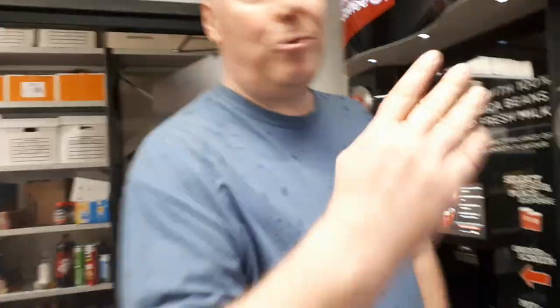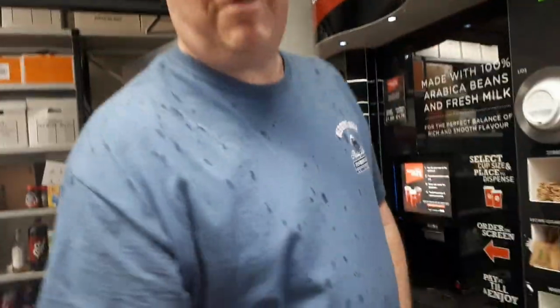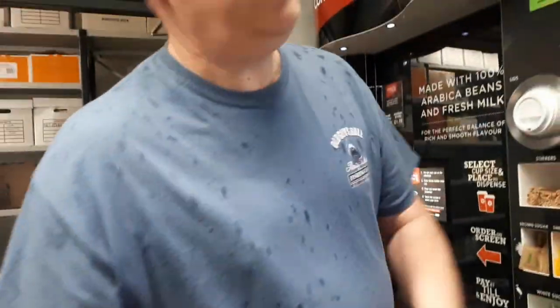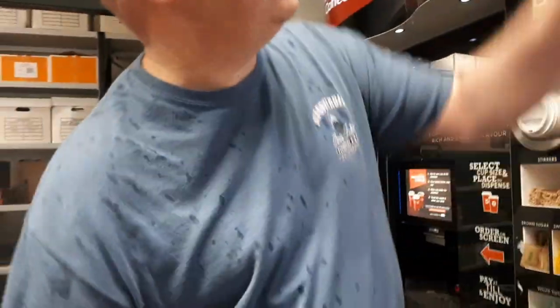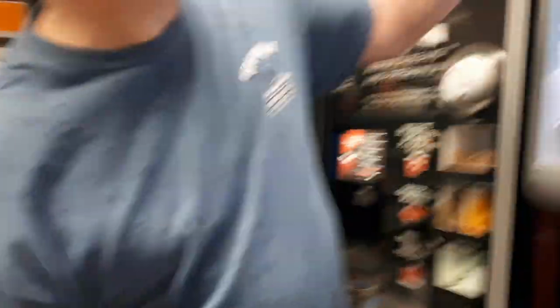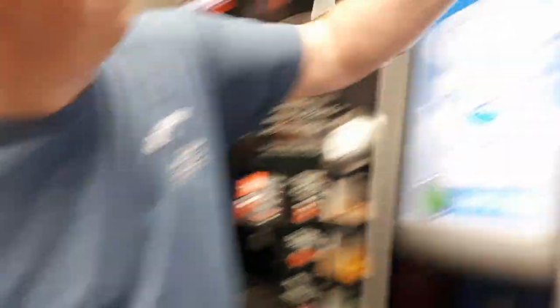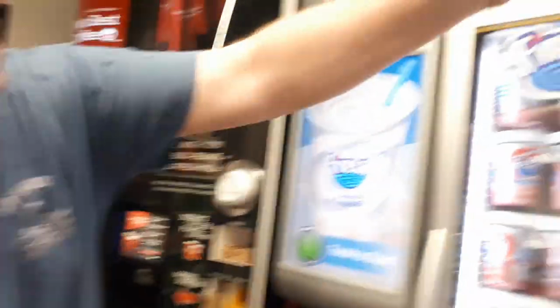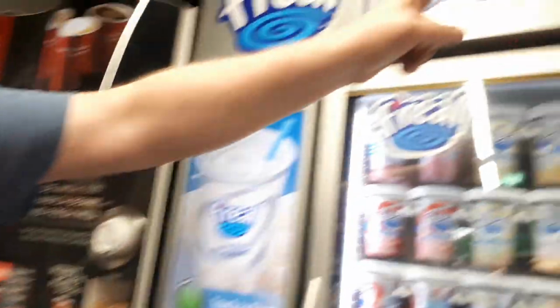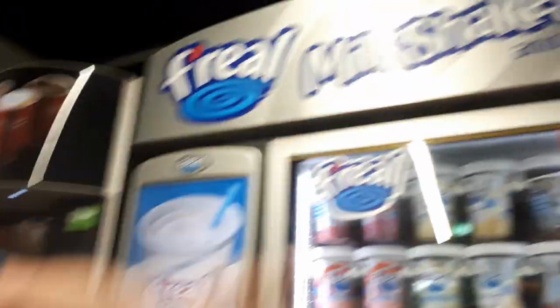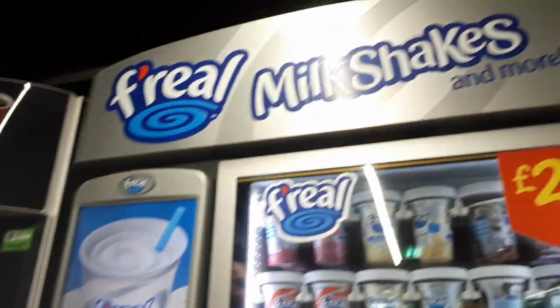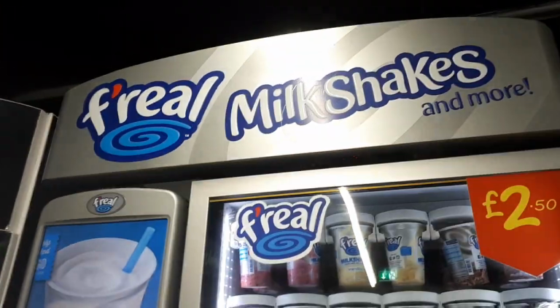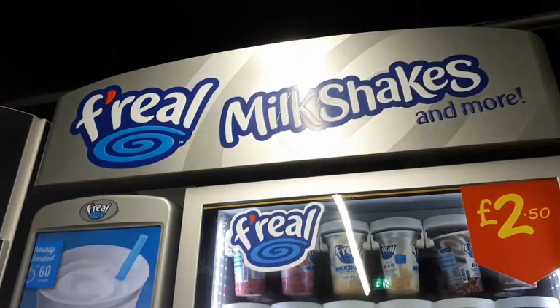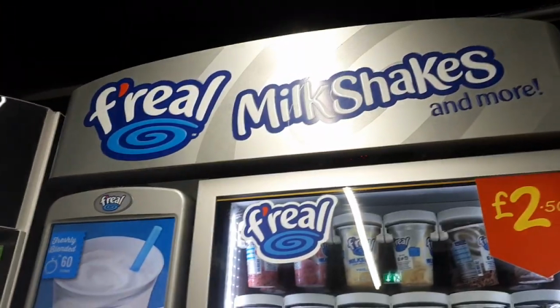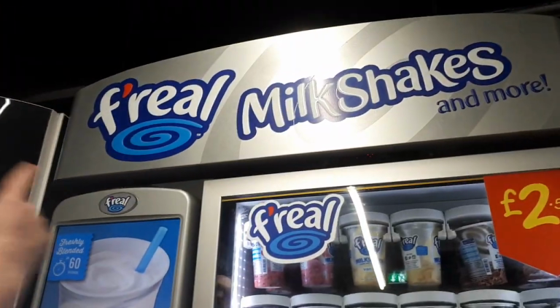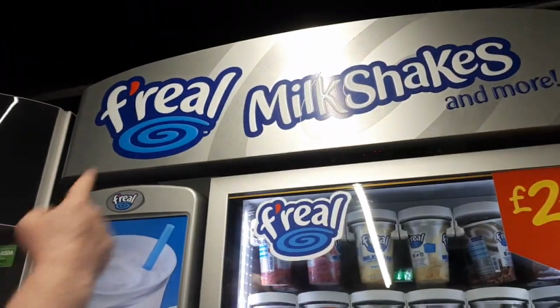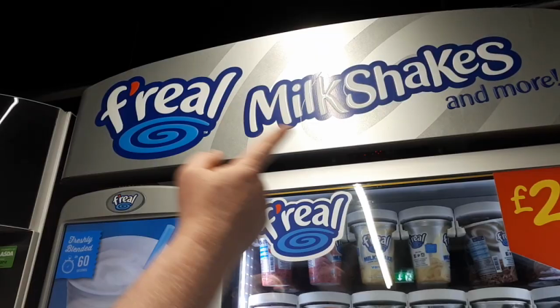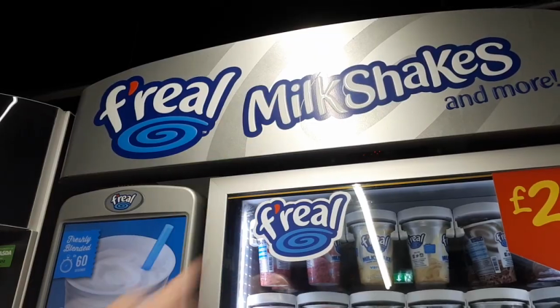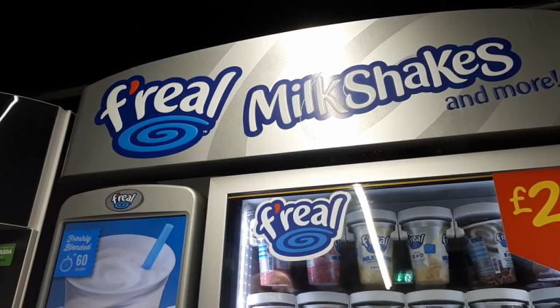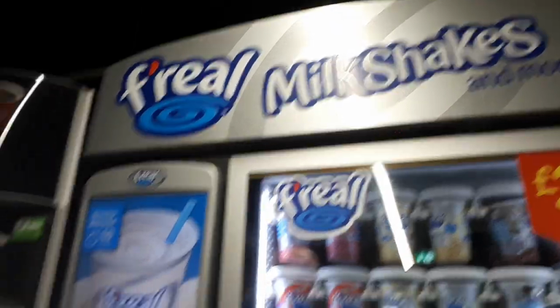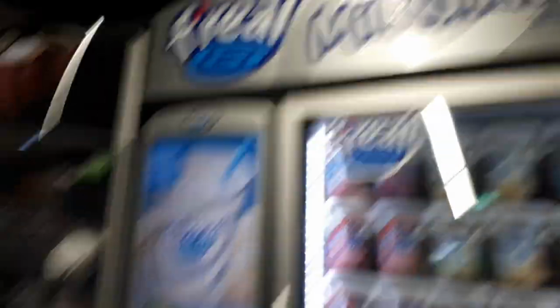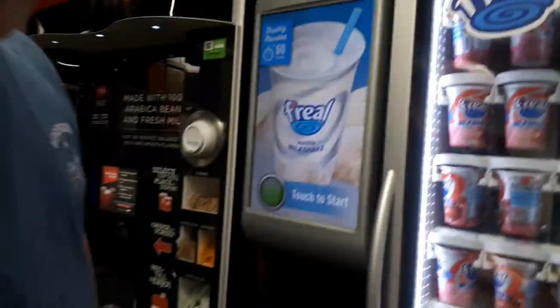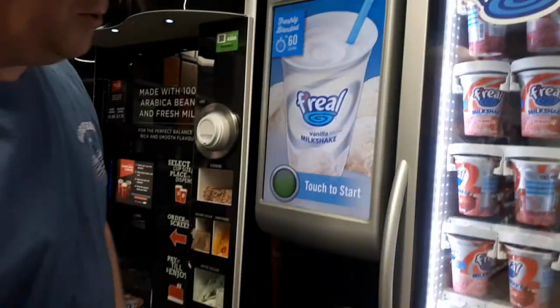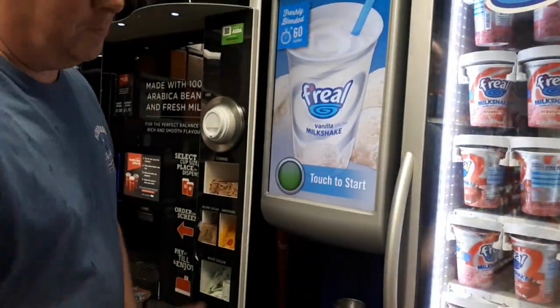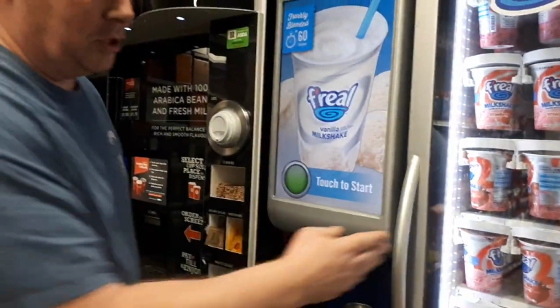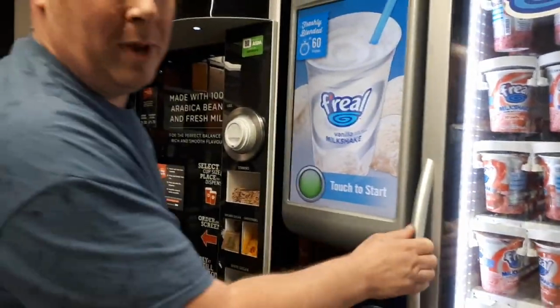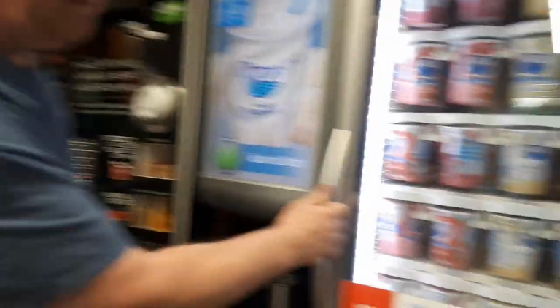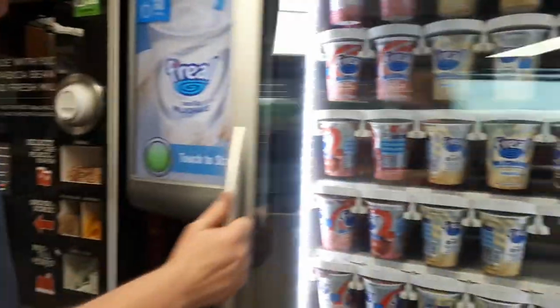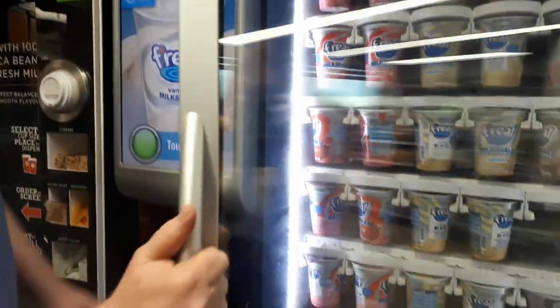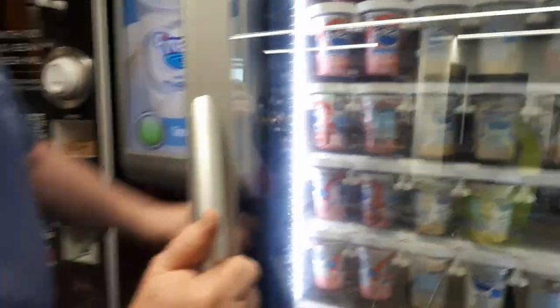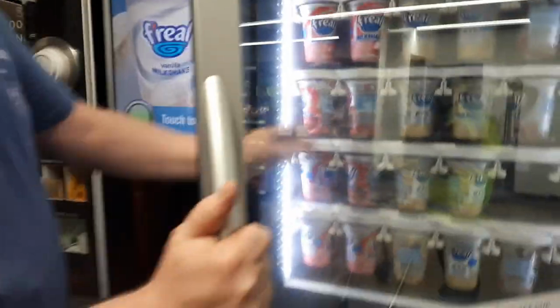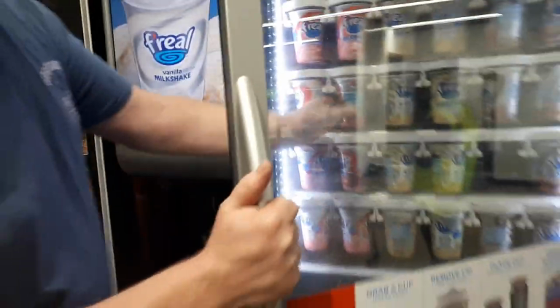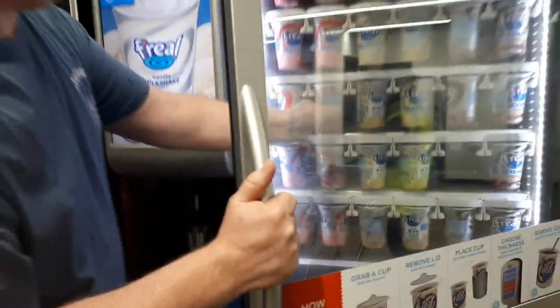I'm going to review this grill, milkshake and more. What you do, you come in and you choose your flavor.